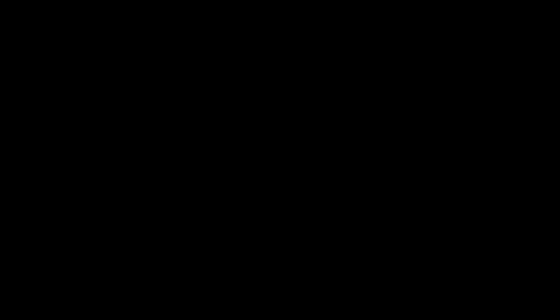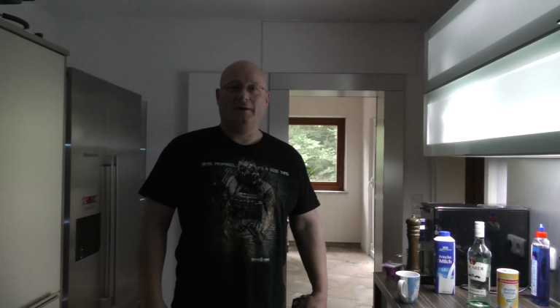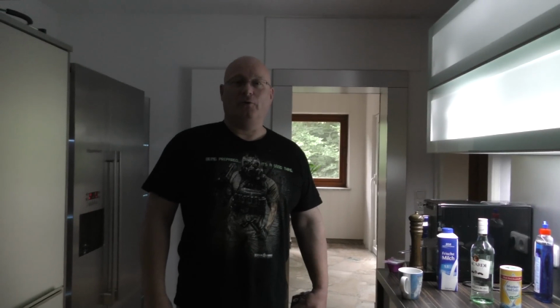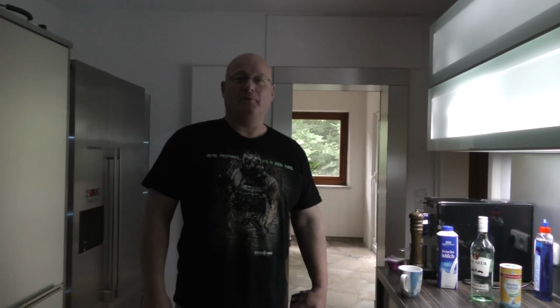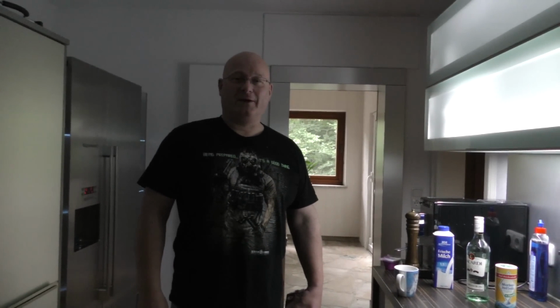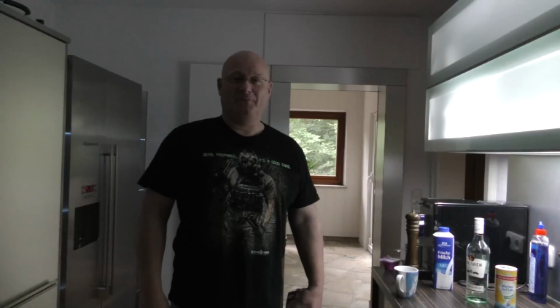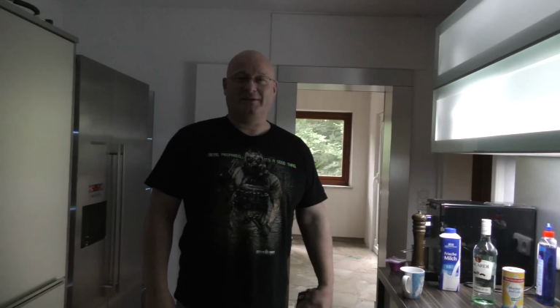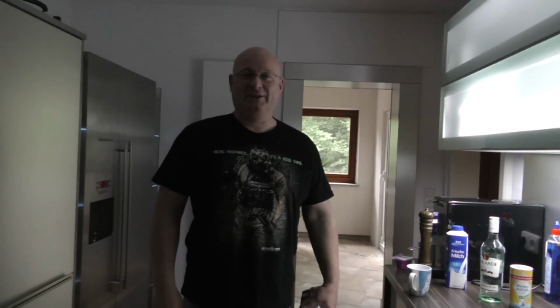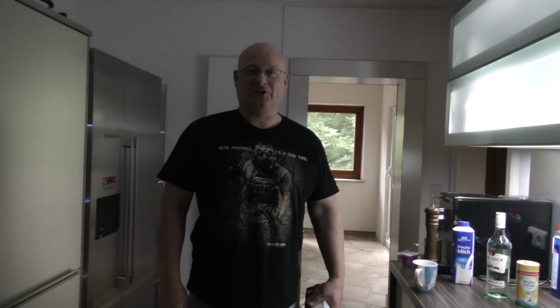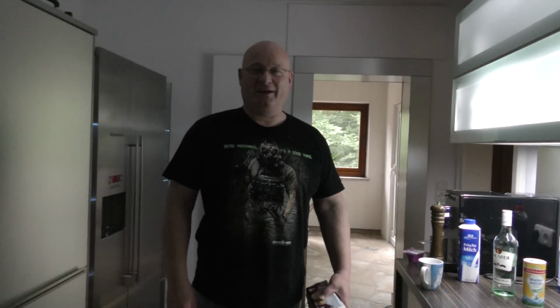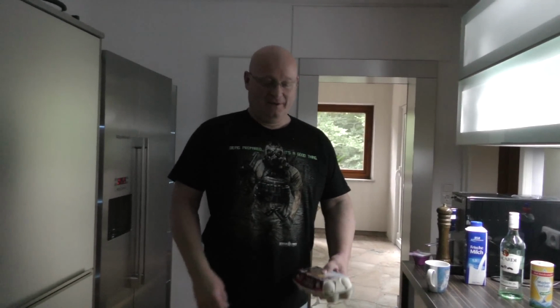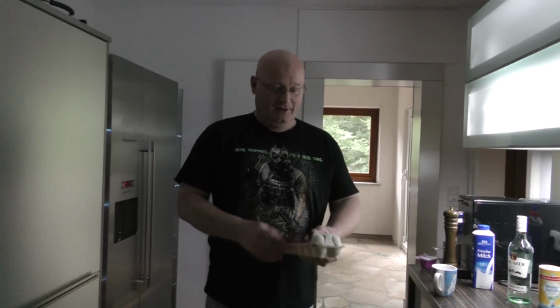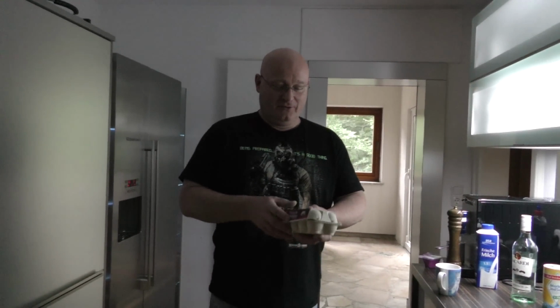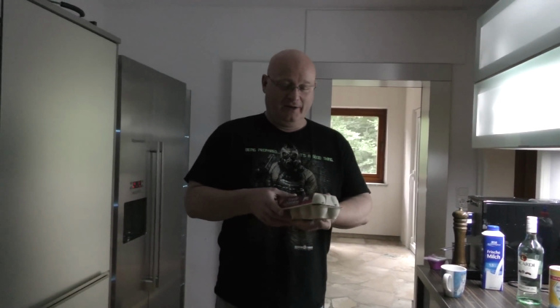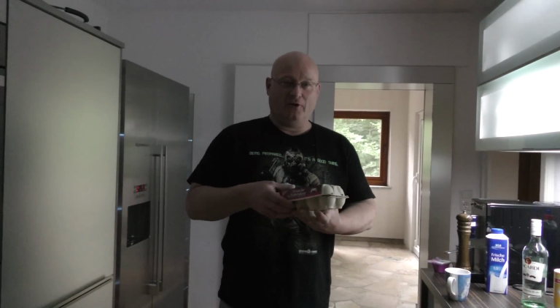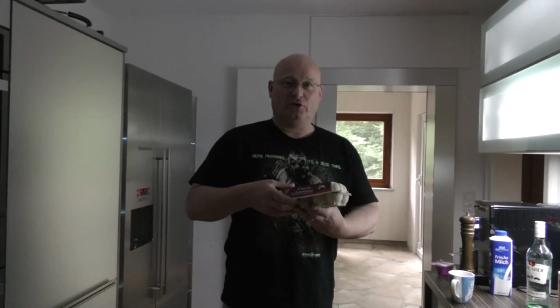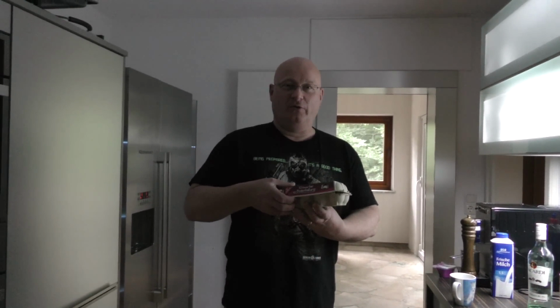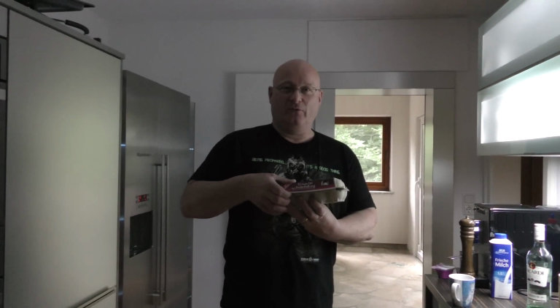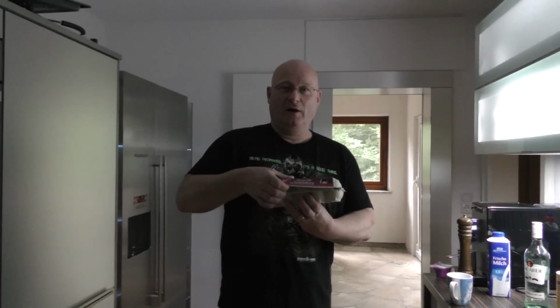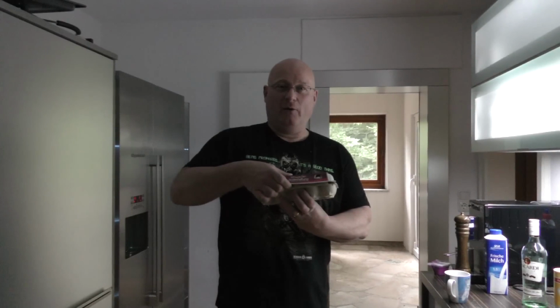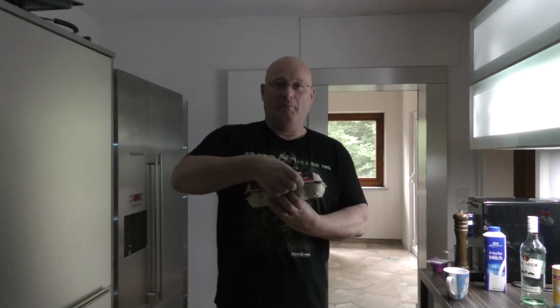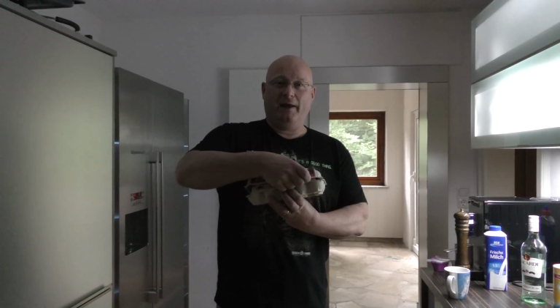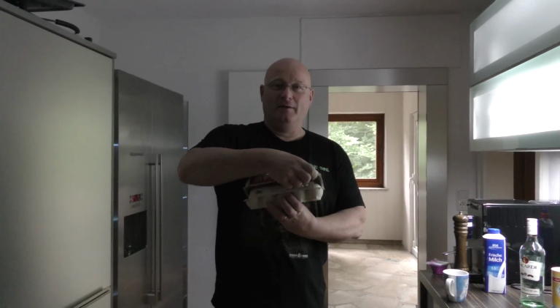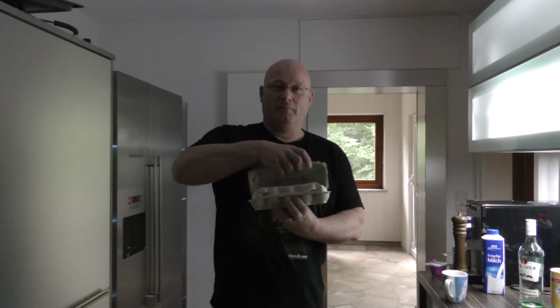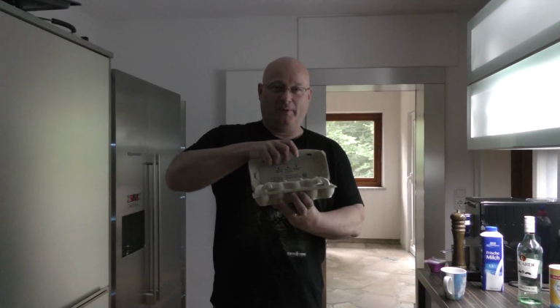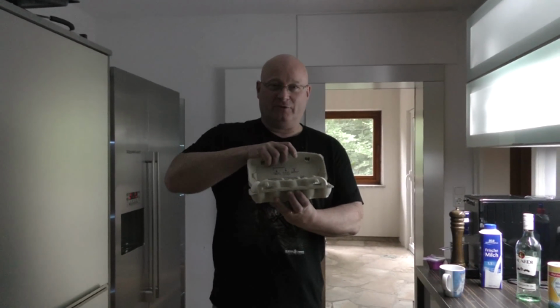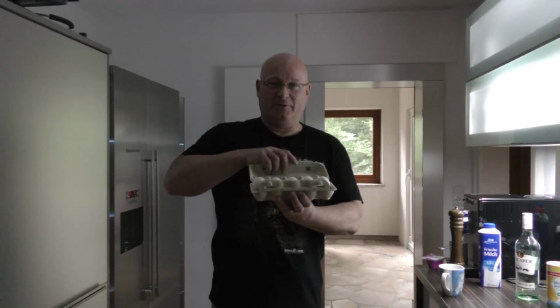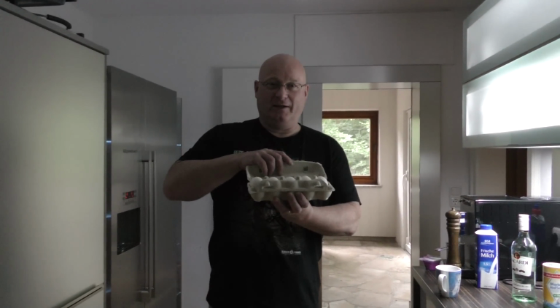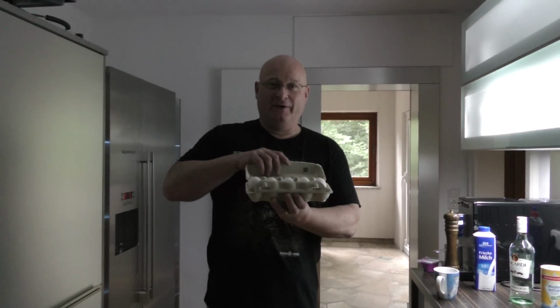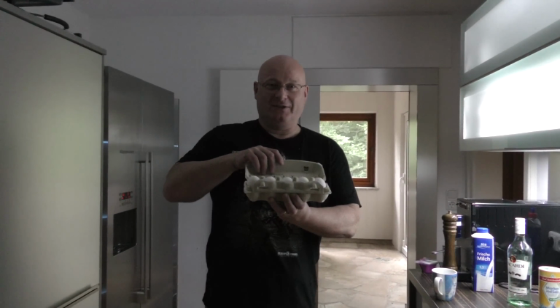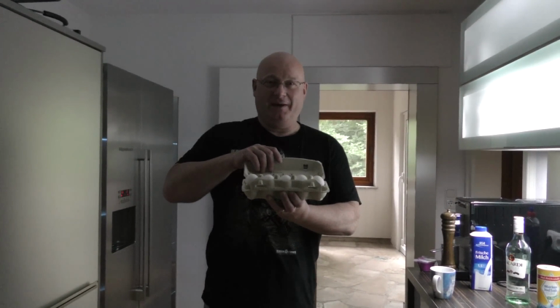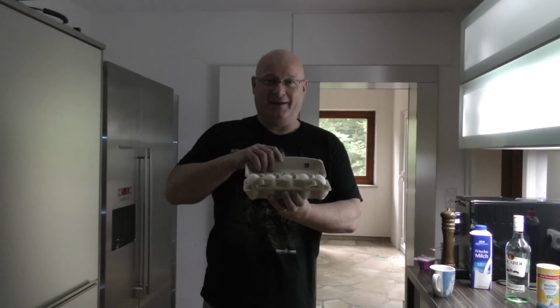Hello and welcome to the Slingshot Channel. Today I'm going to show you how a man prepares himself some eggs.